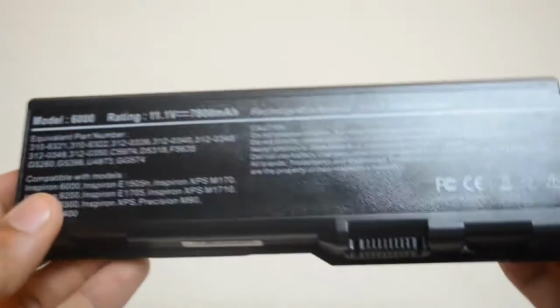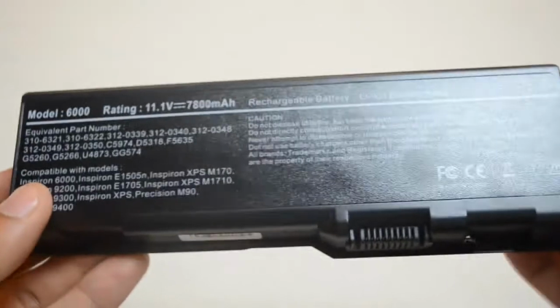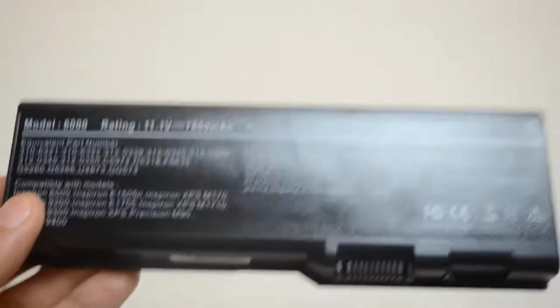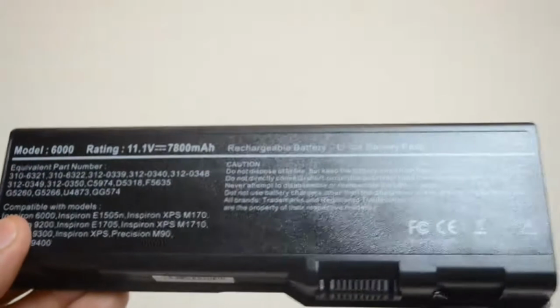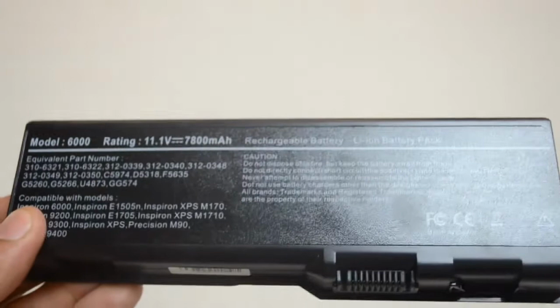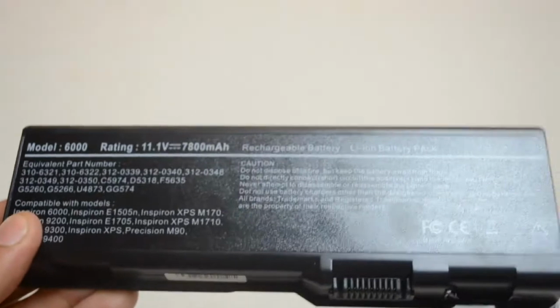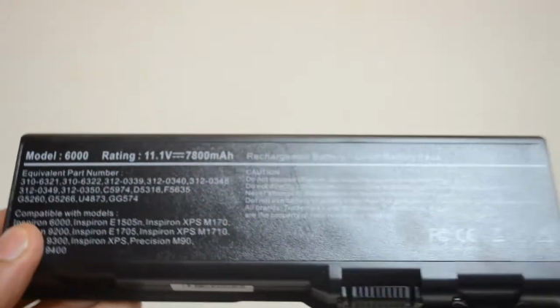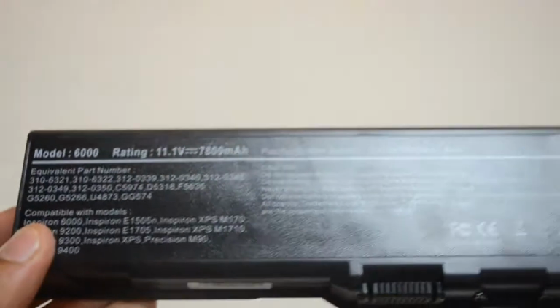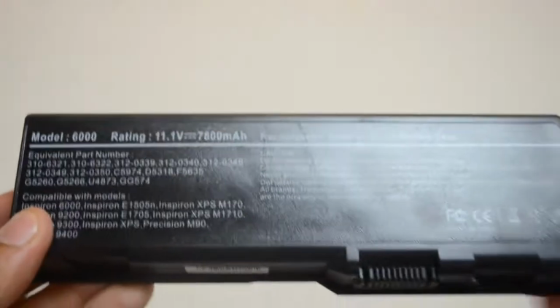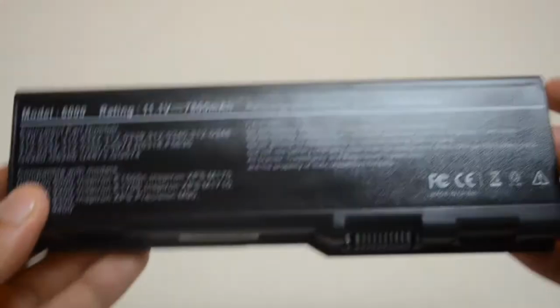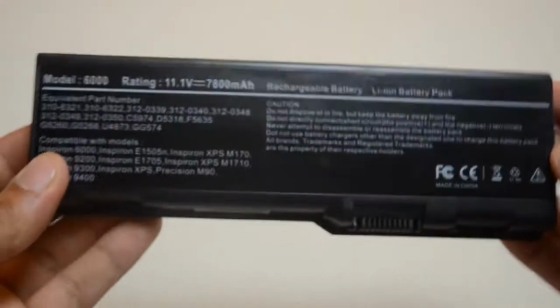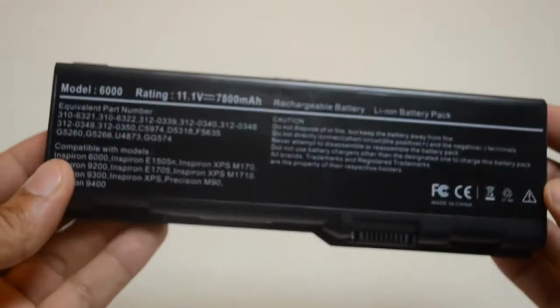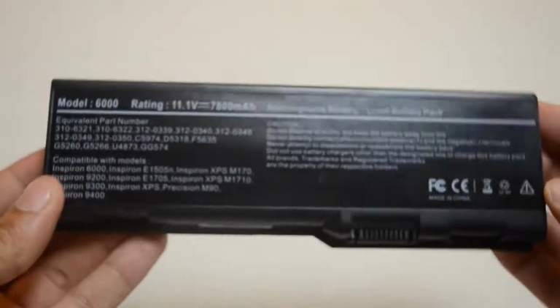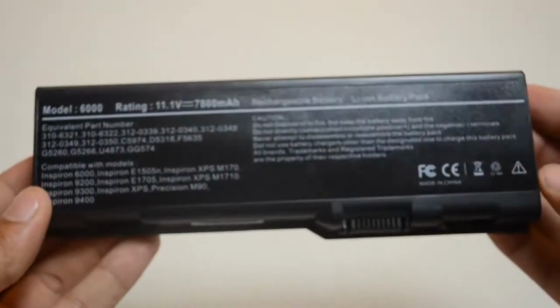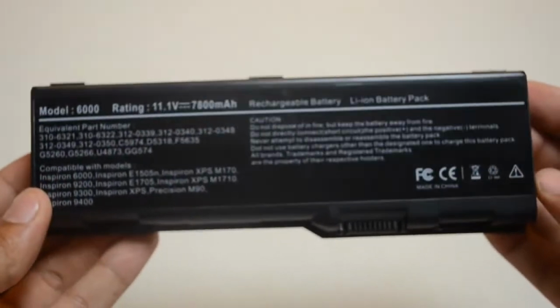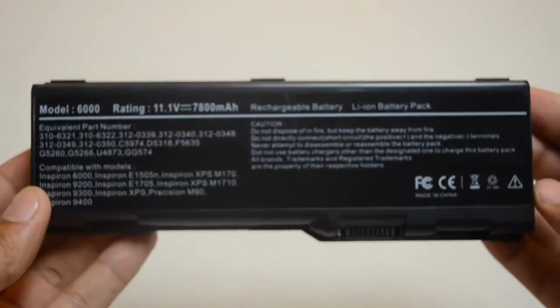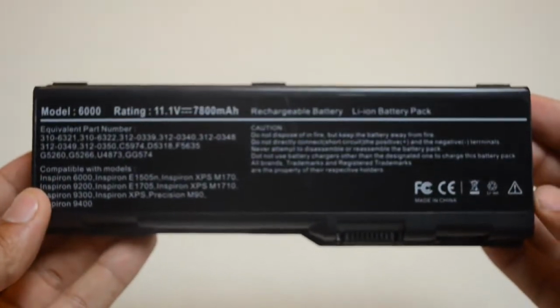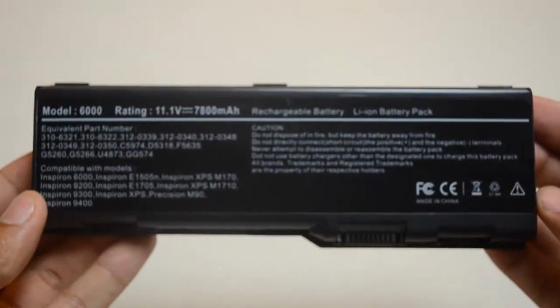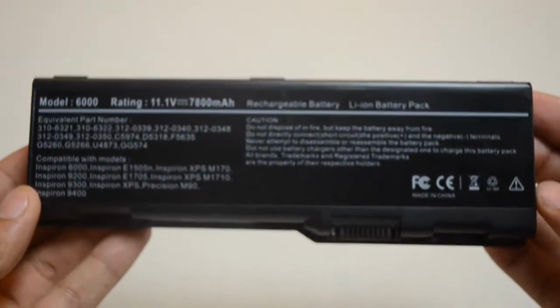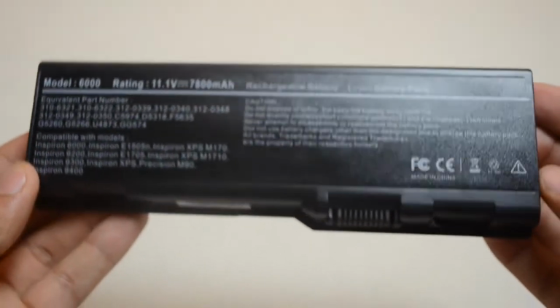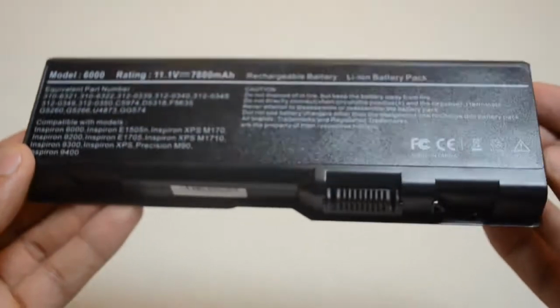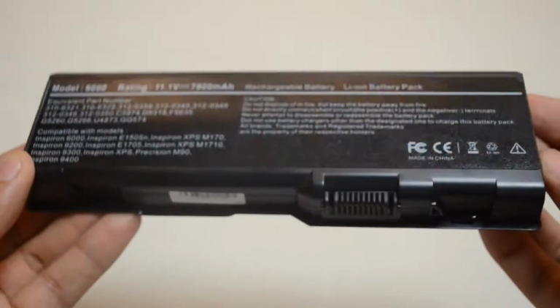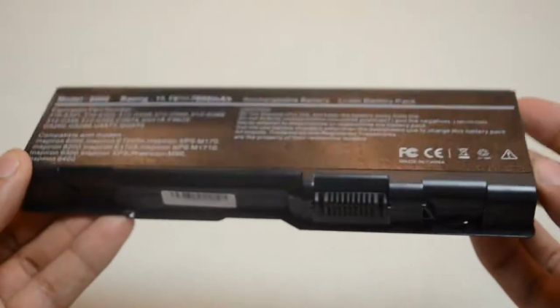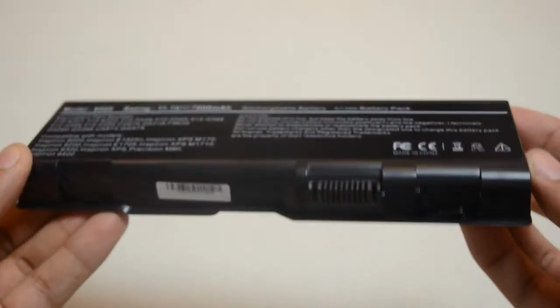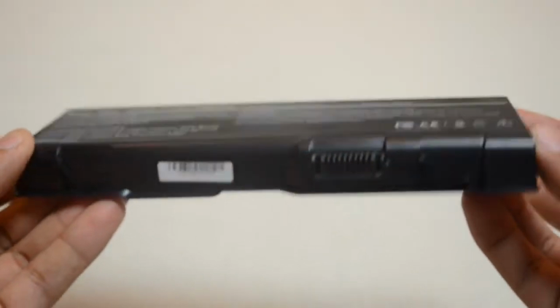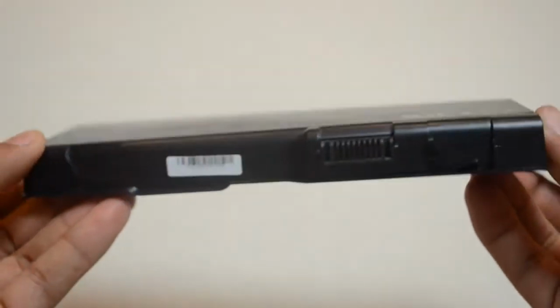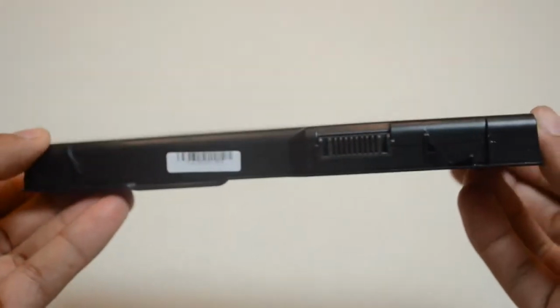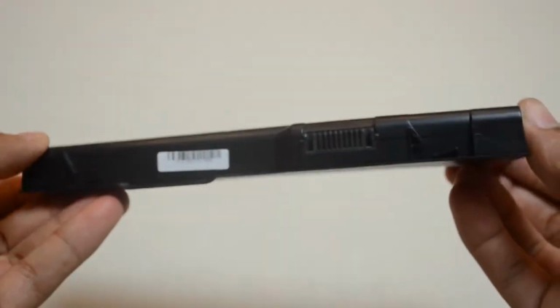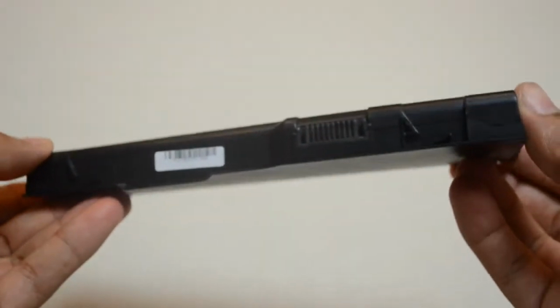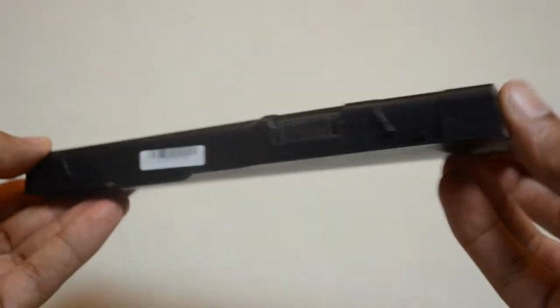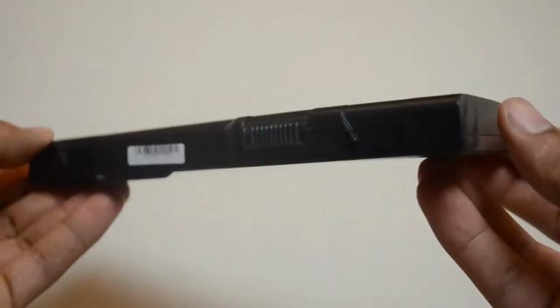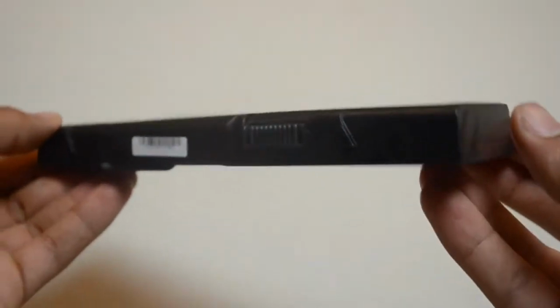The mAh rating indicates how long the battery will run on a charge. The higher the mAh number, the longer the battery will run.